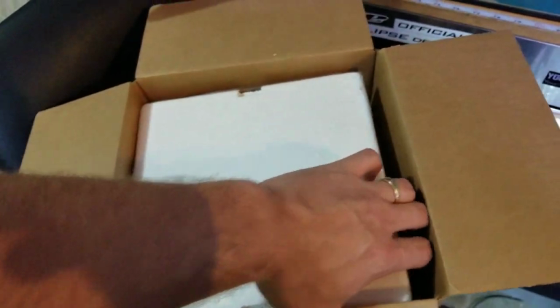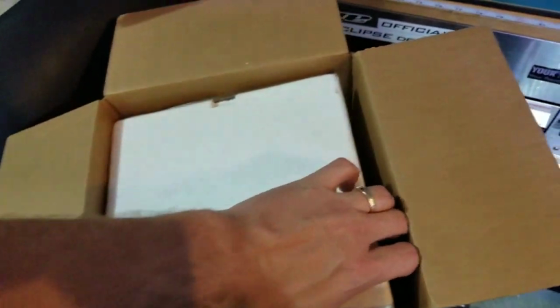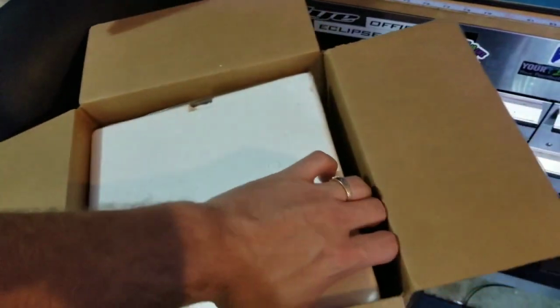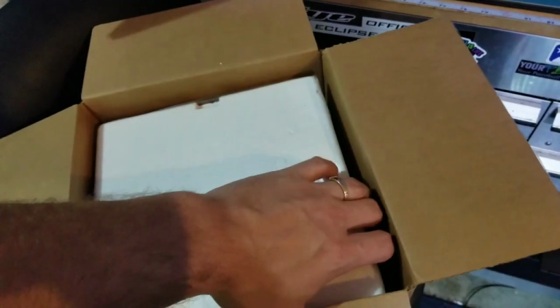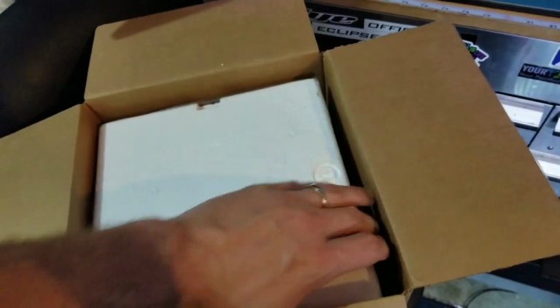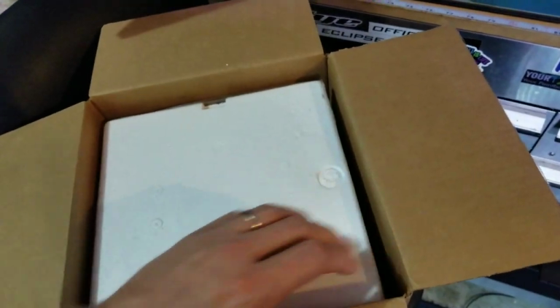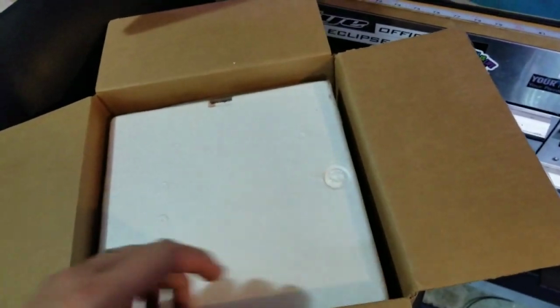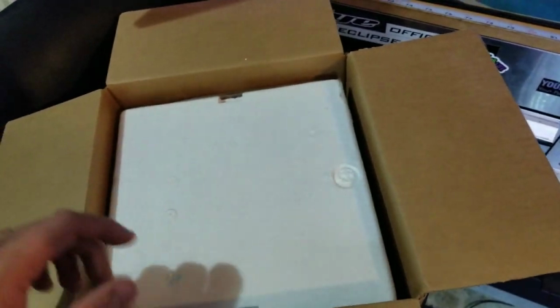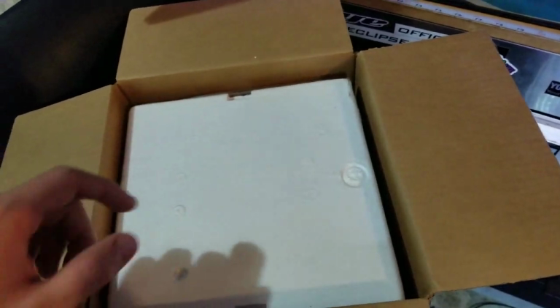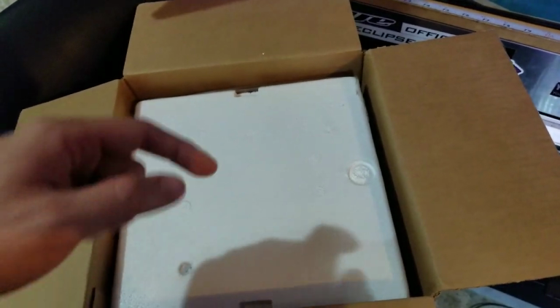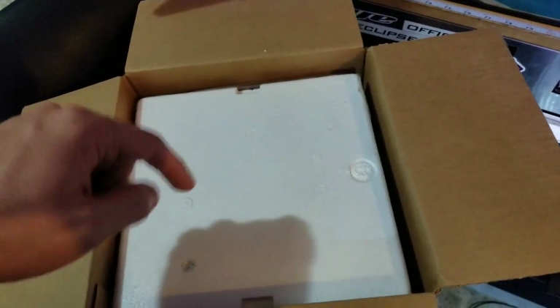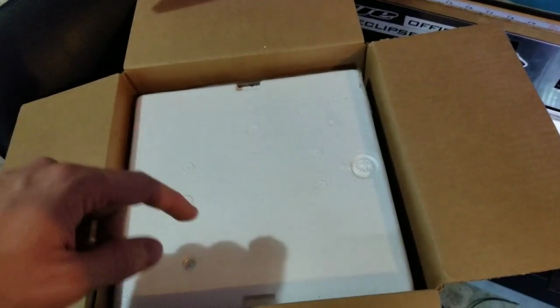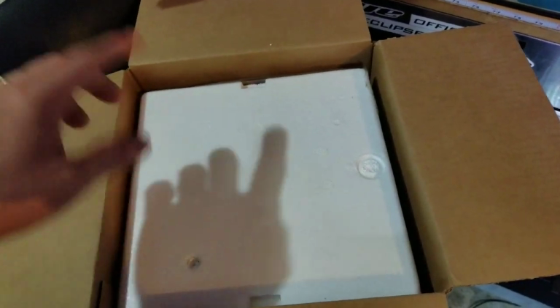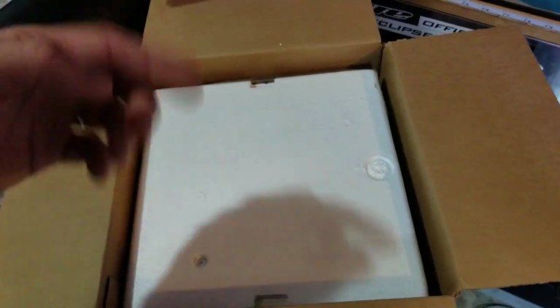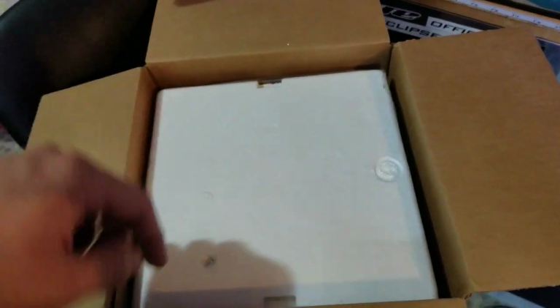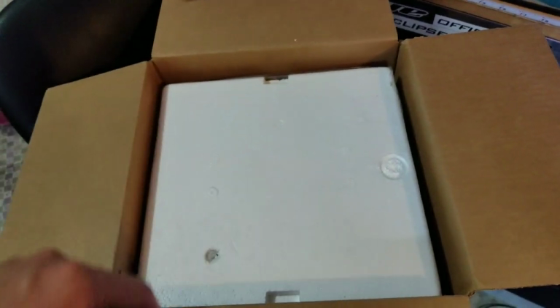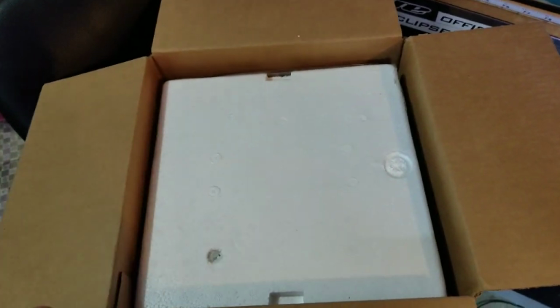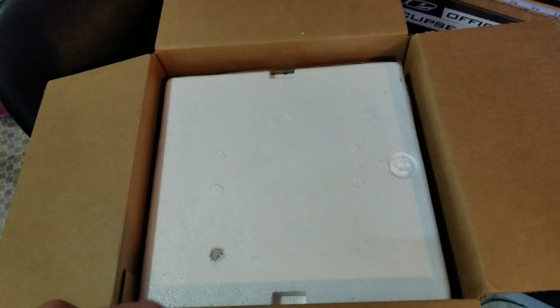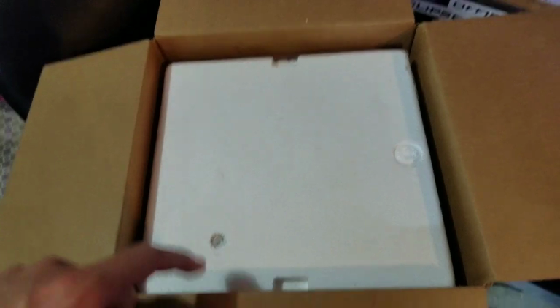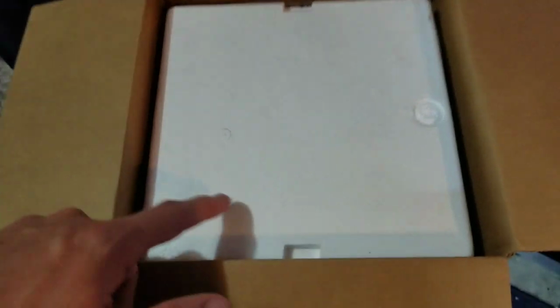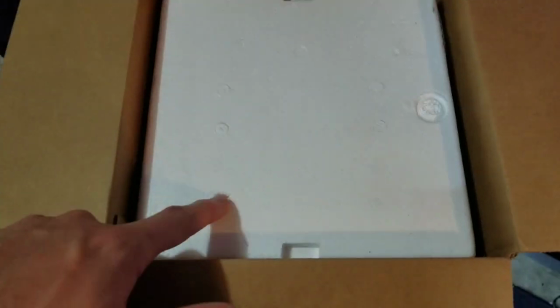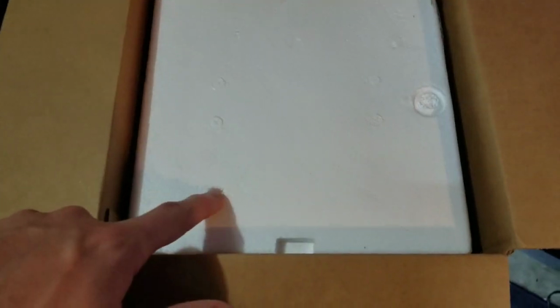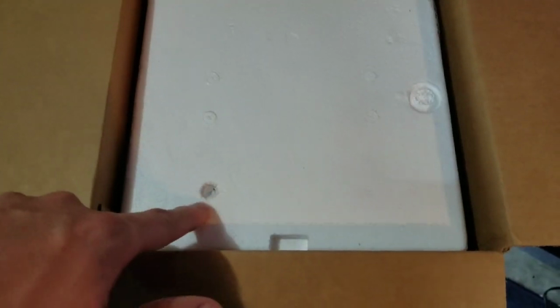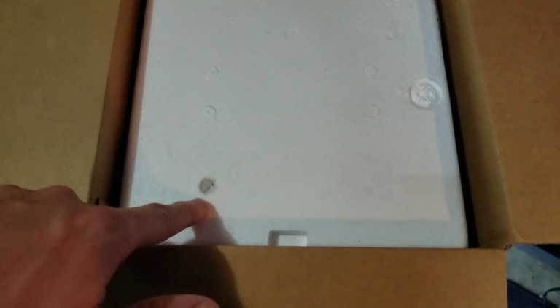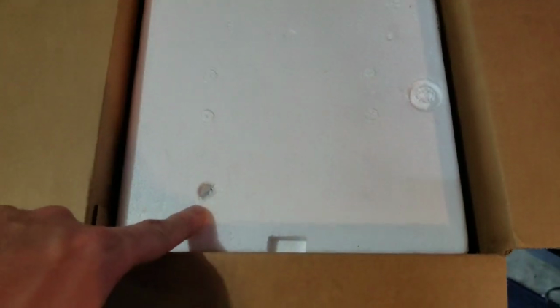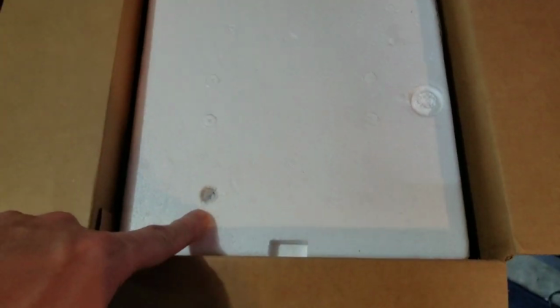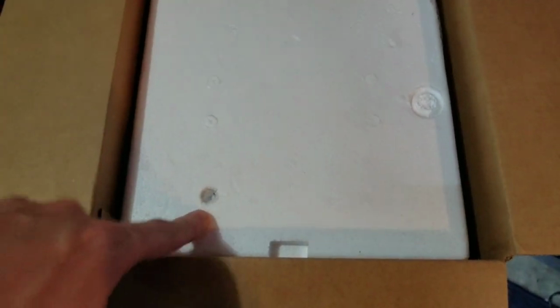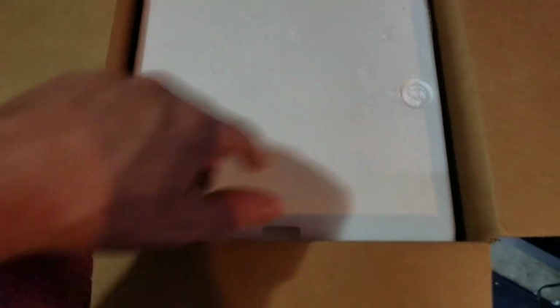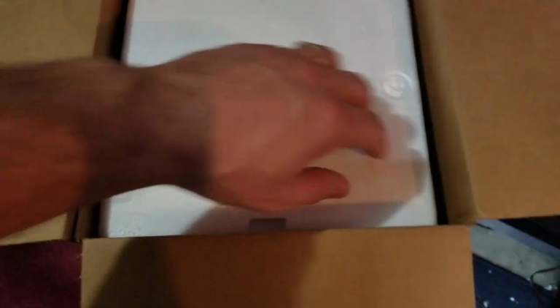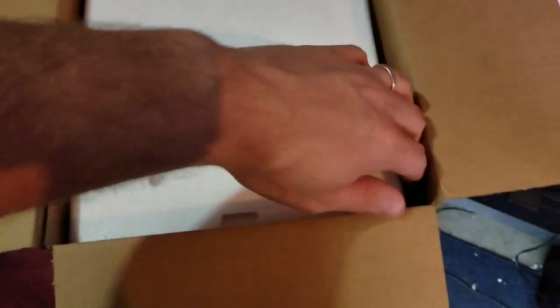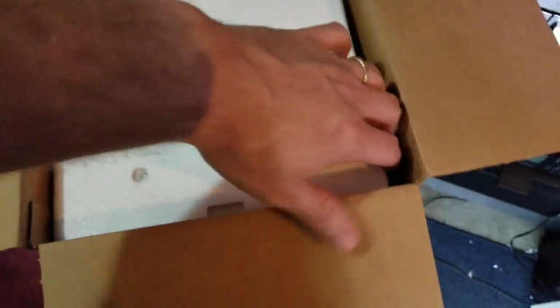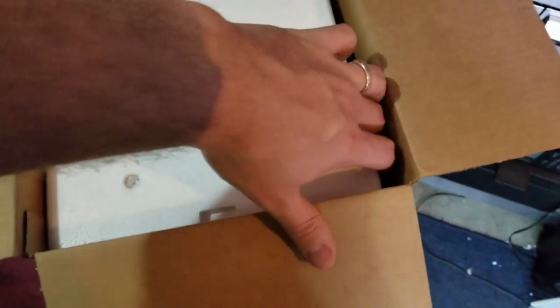Here's the box styro — I already cut the top and everything. Here's a little hole.